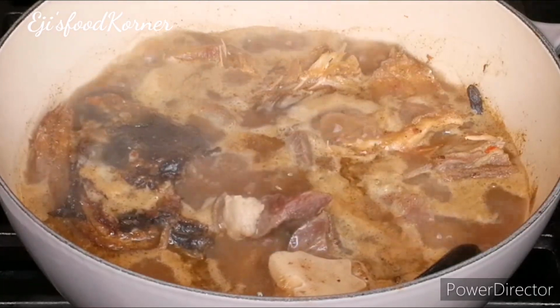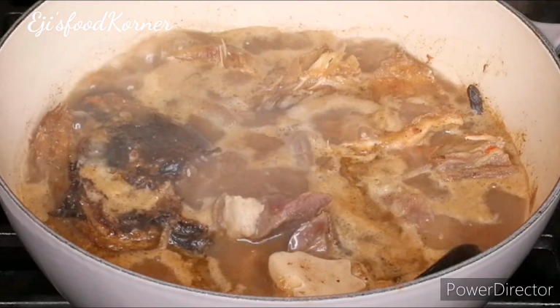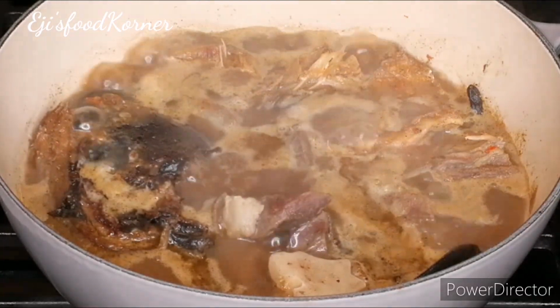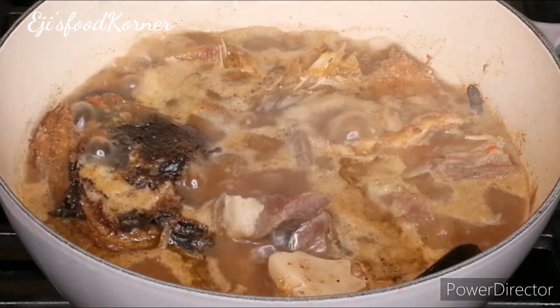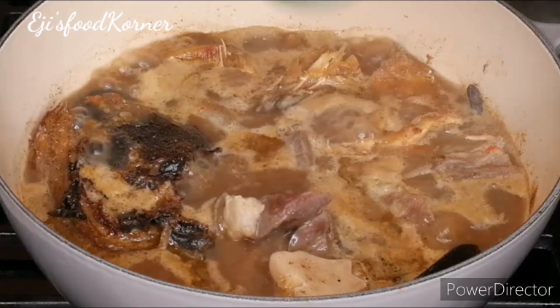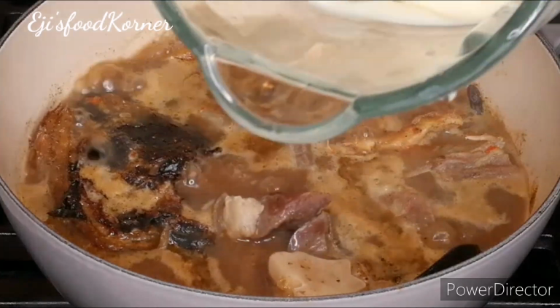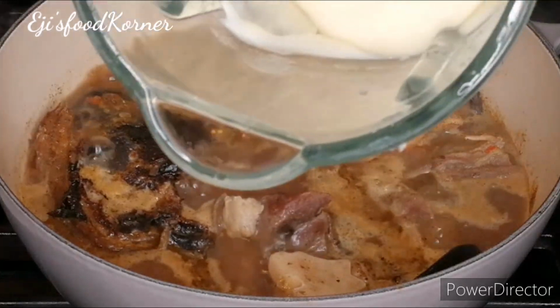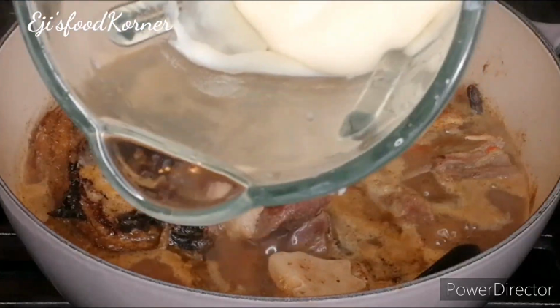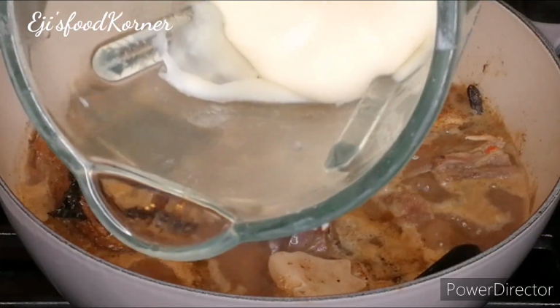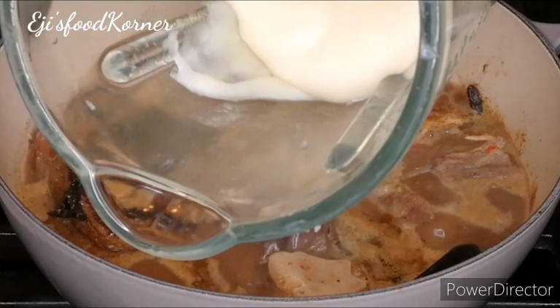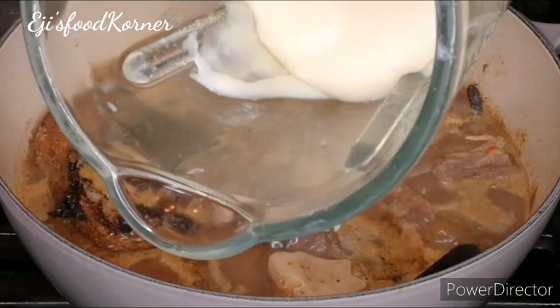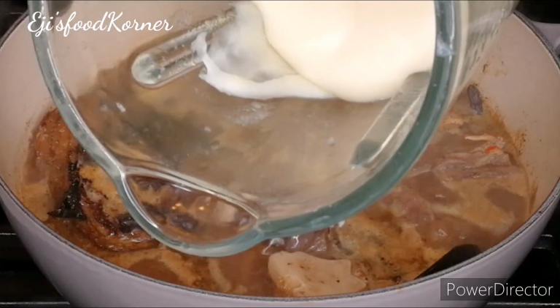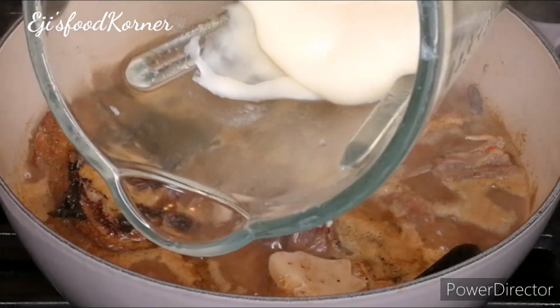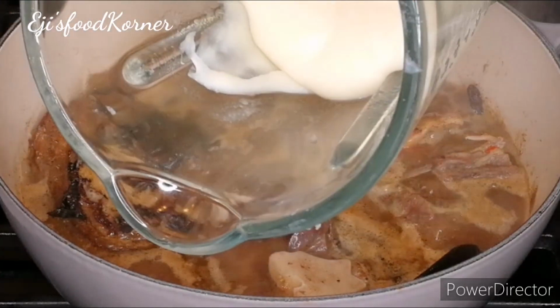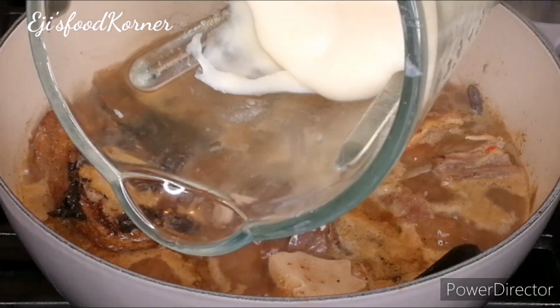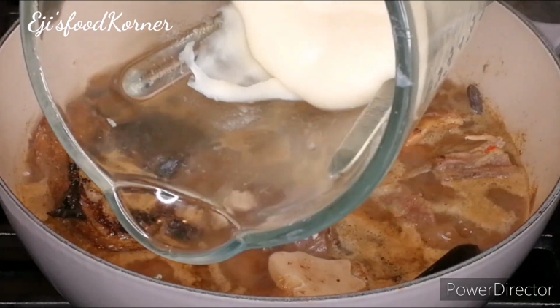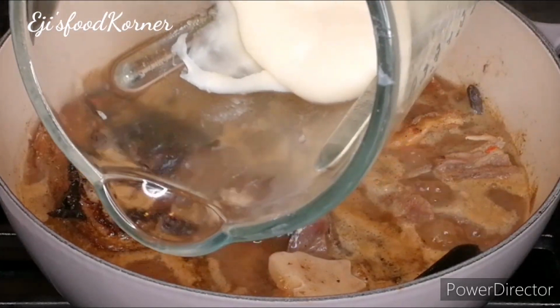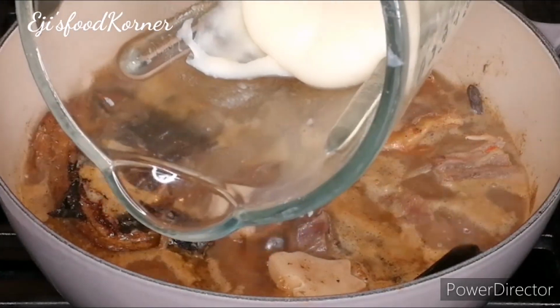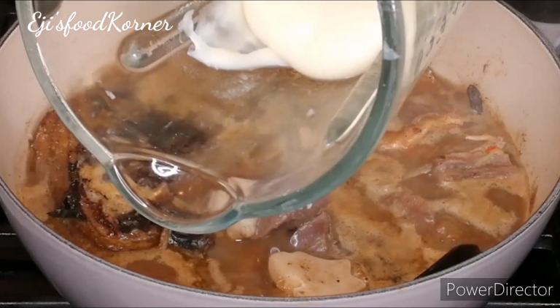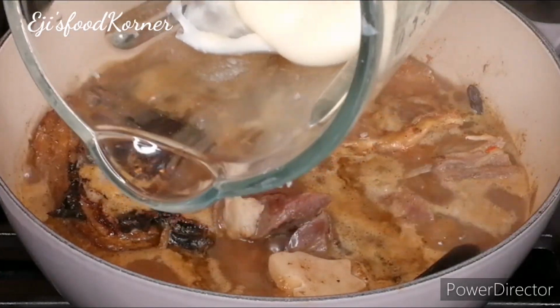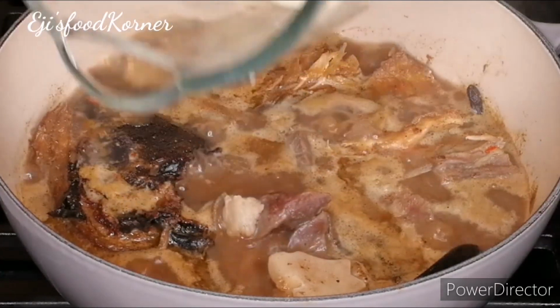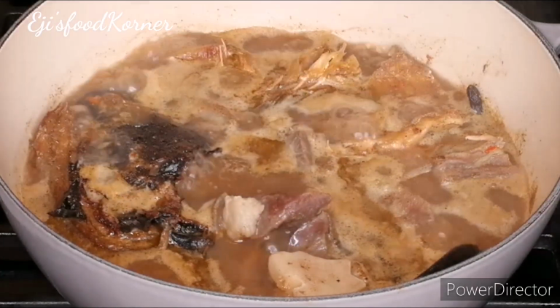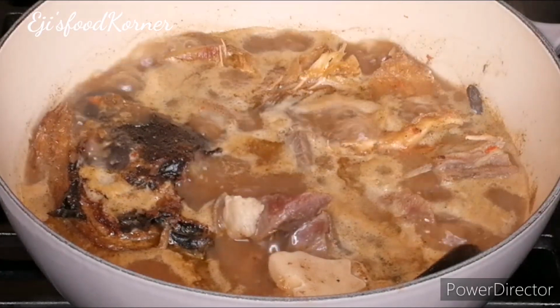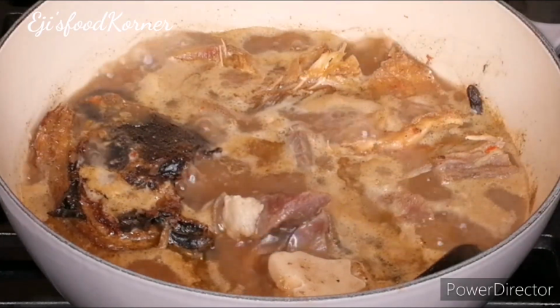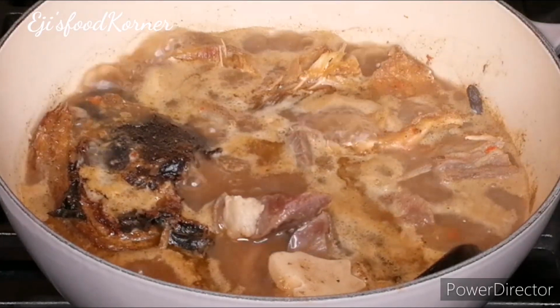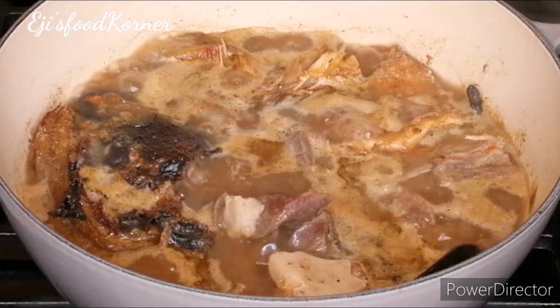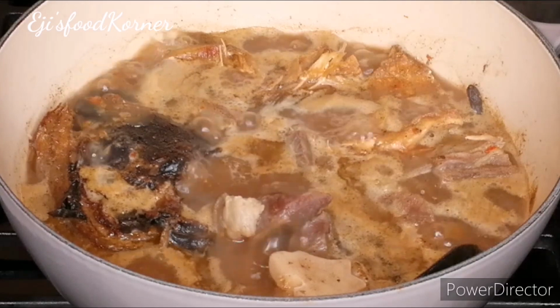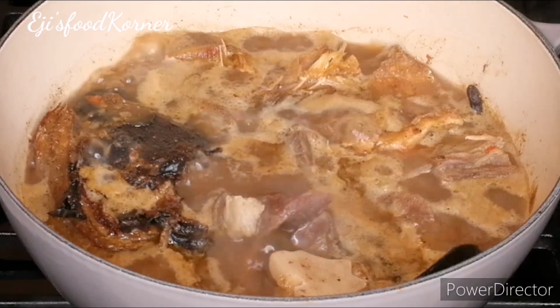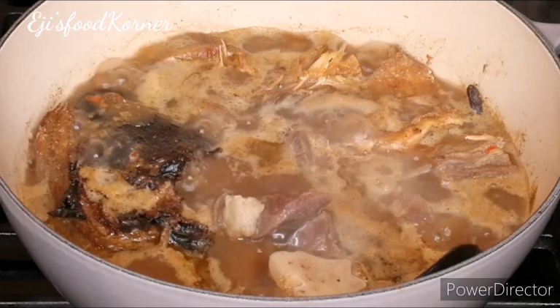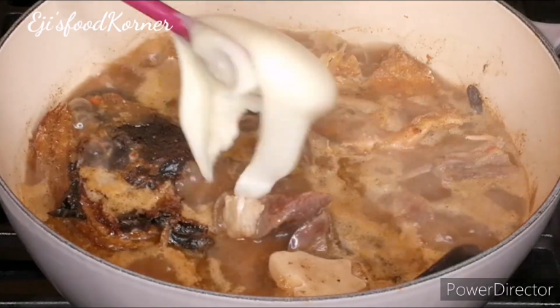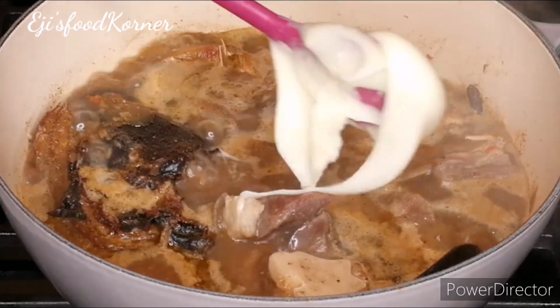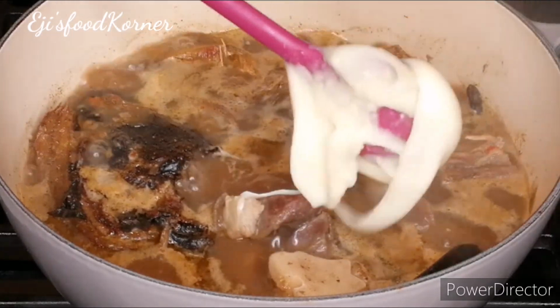At this time my yam is cooked and blended. We are going to be scooping some into the sauce because it's our thickener.